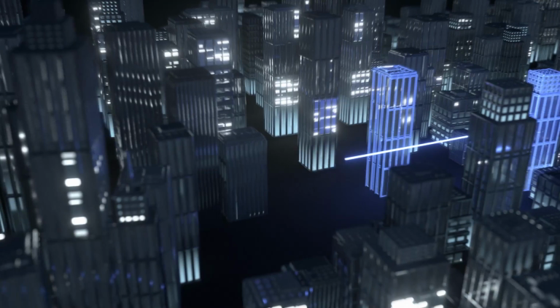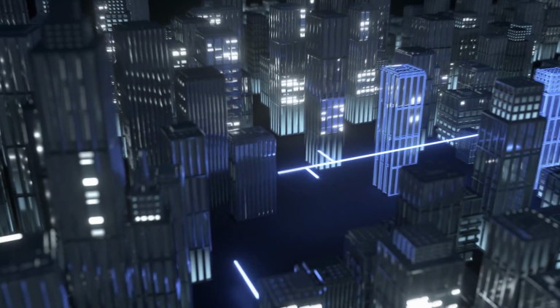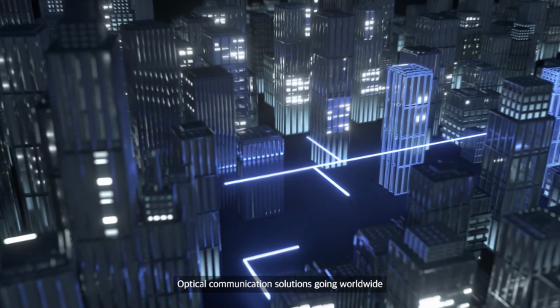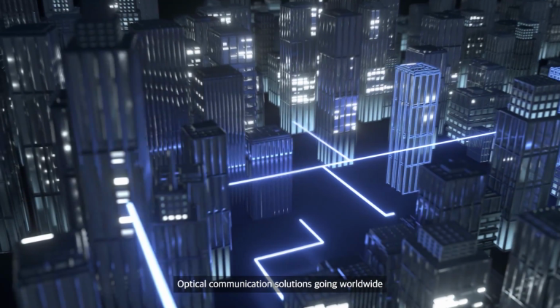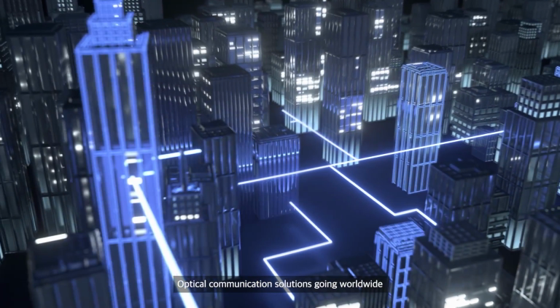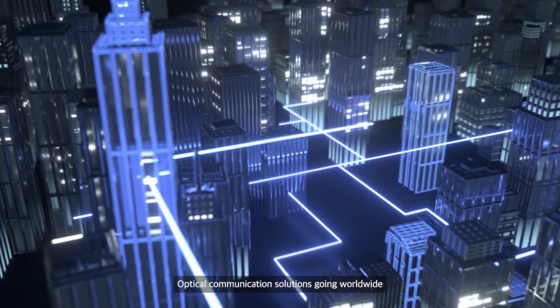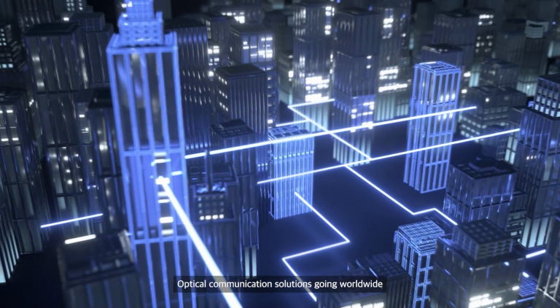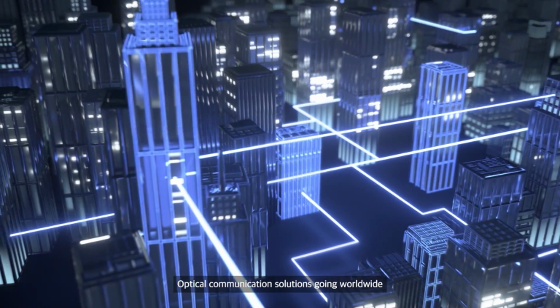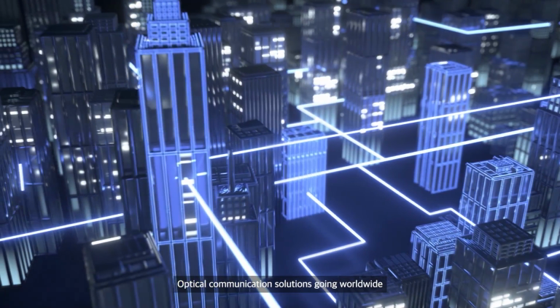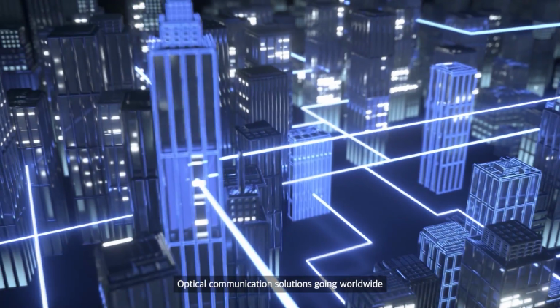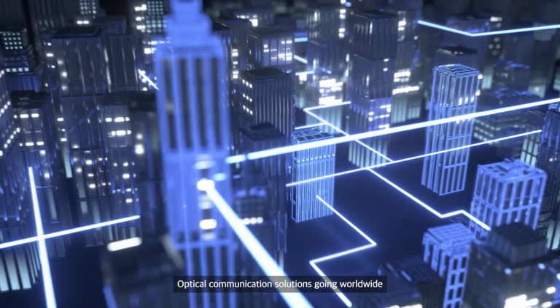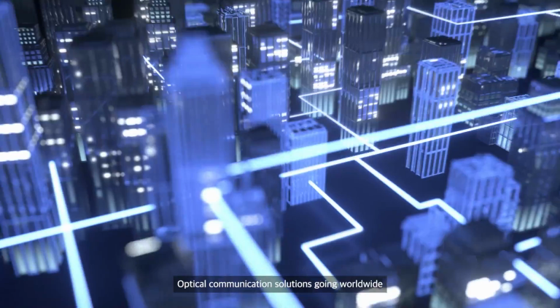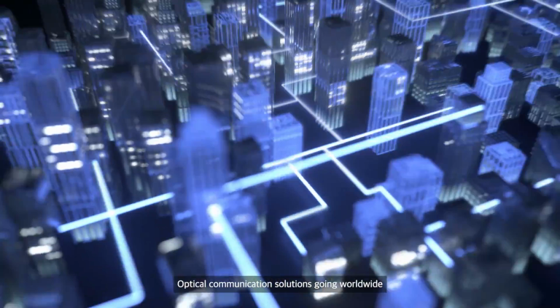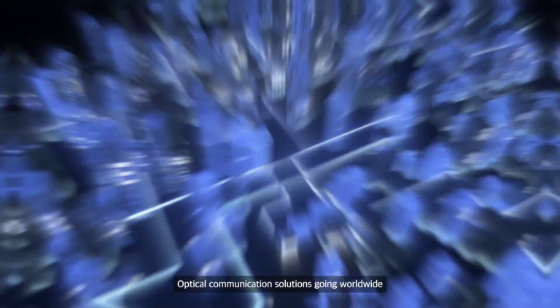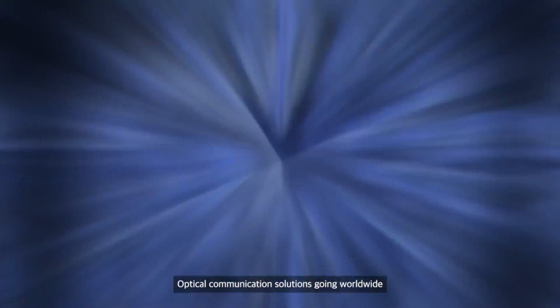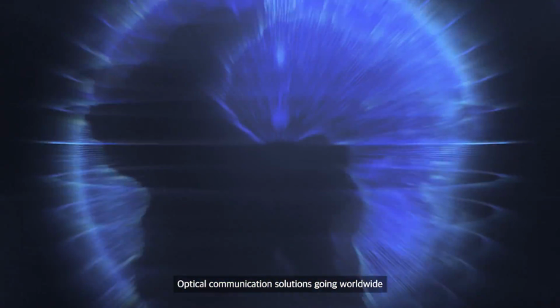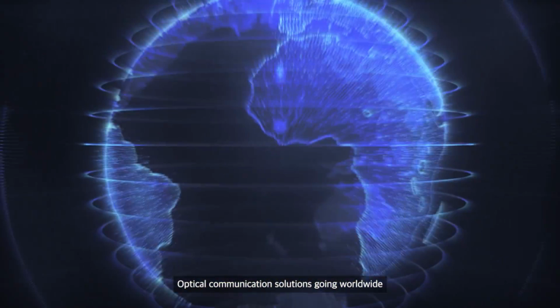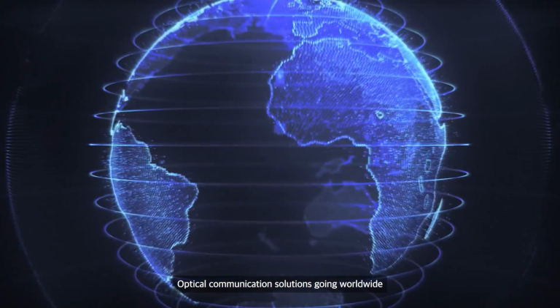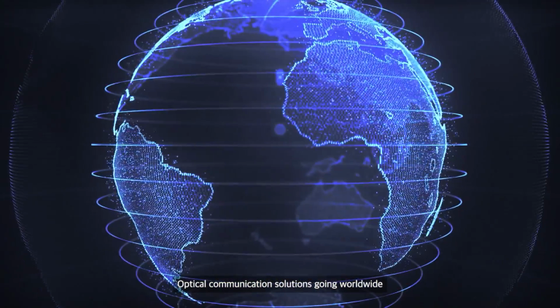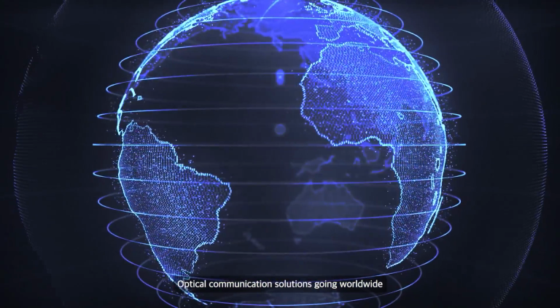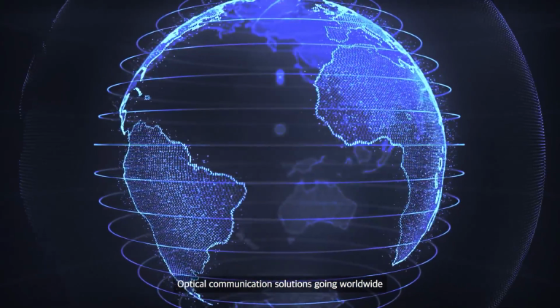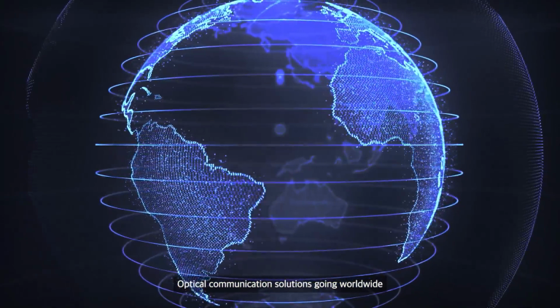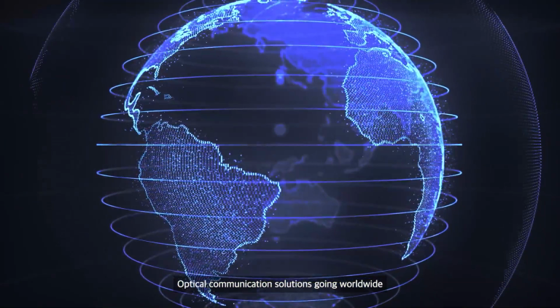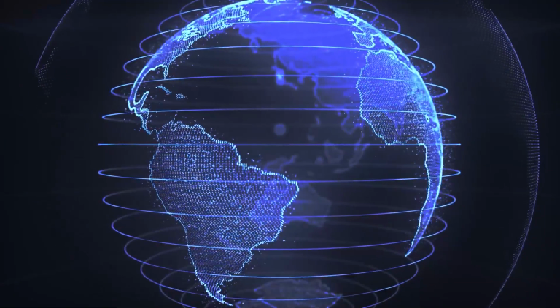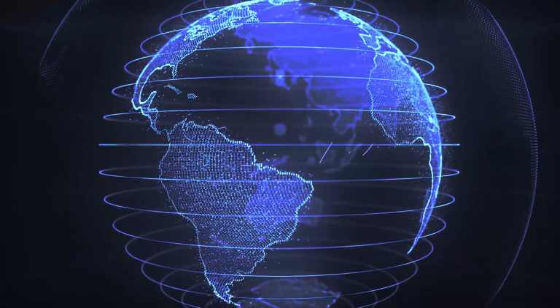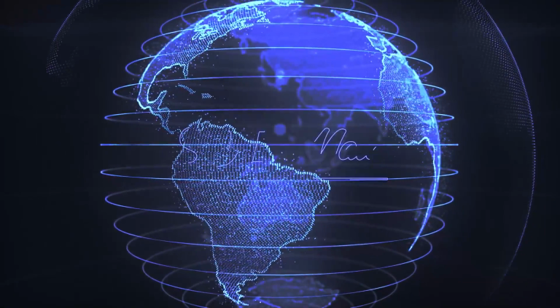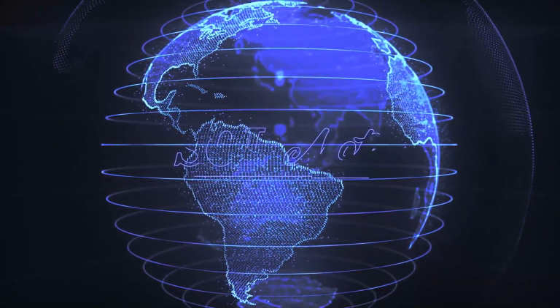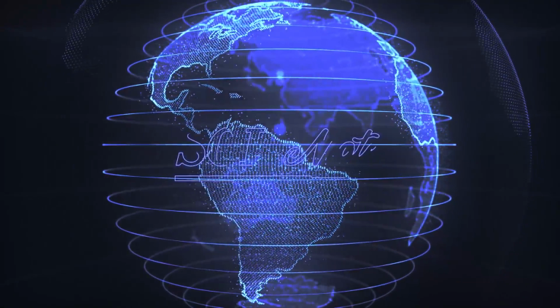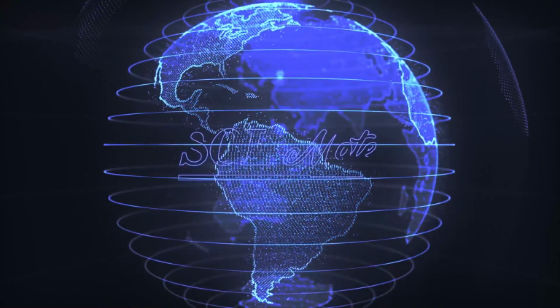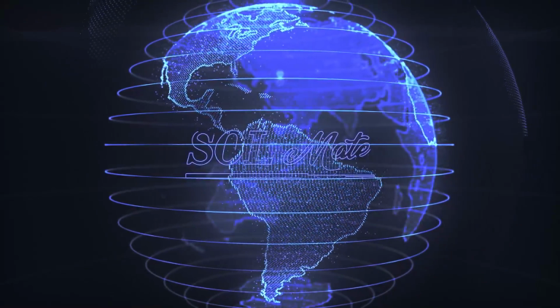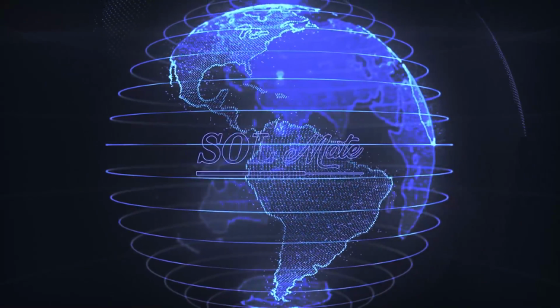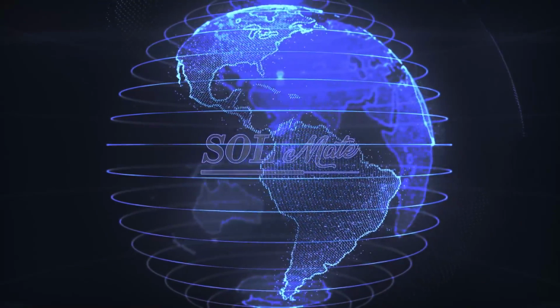Solmate provides customized and user-friendly fiber splicing solutions that meet various network environment needs. Optical communication solutions going worldwide. Solmate.